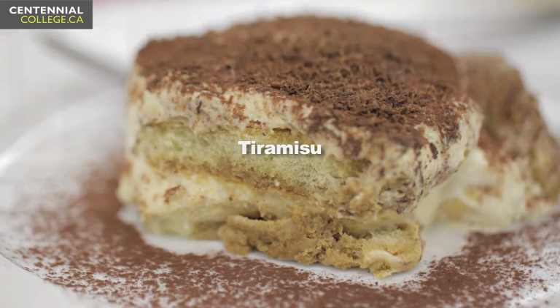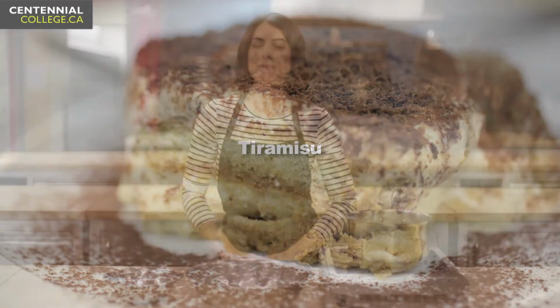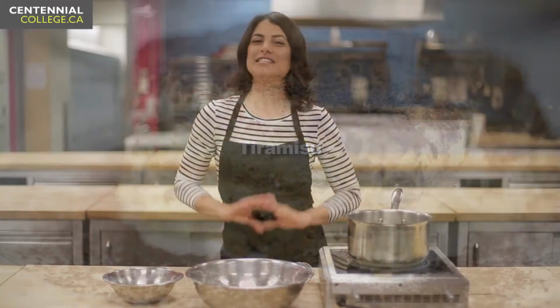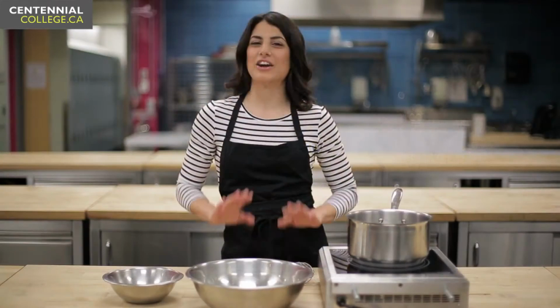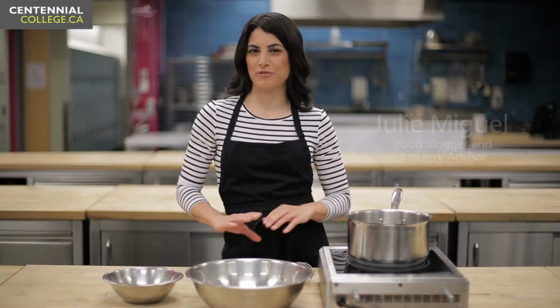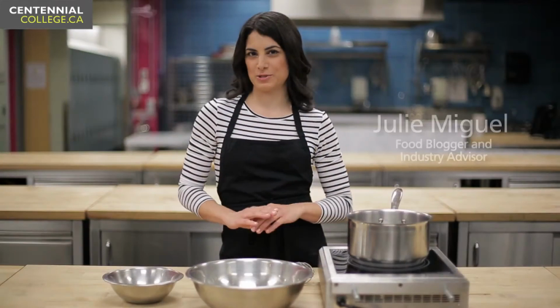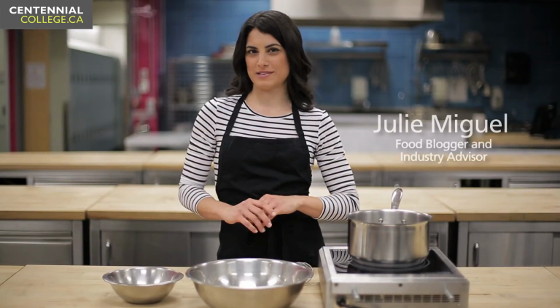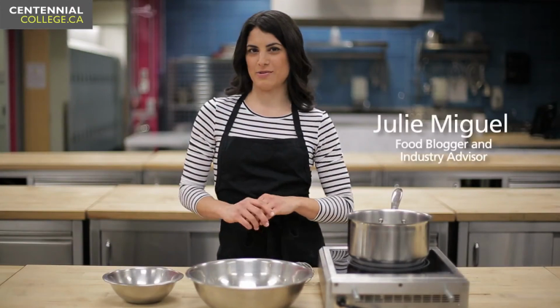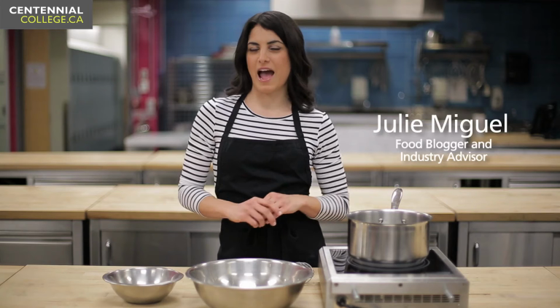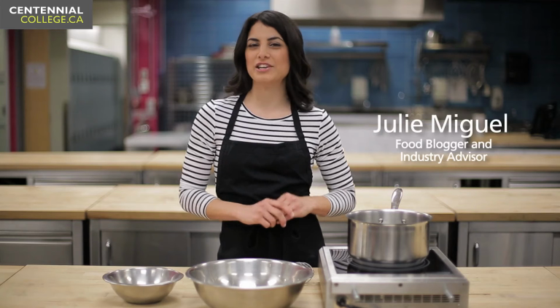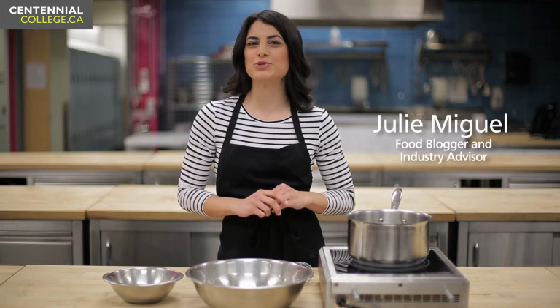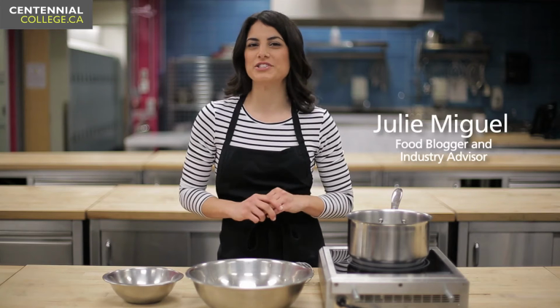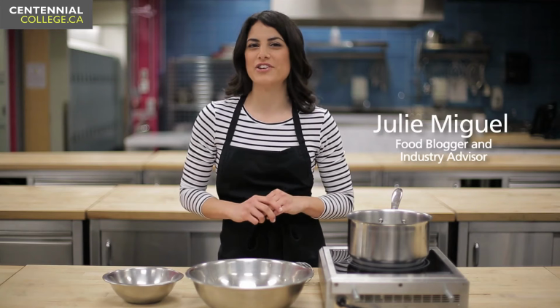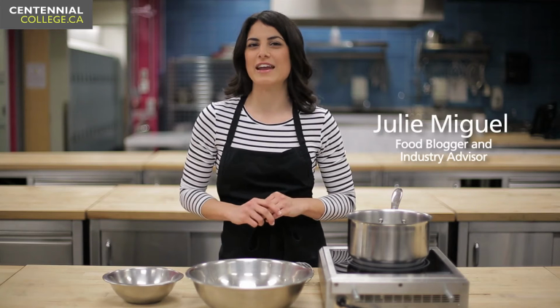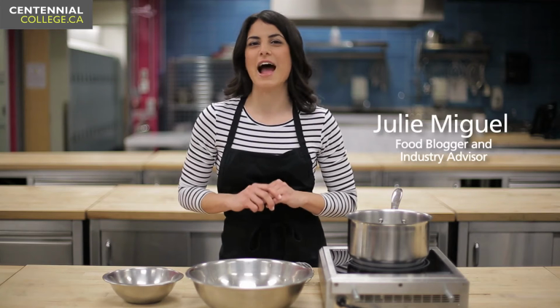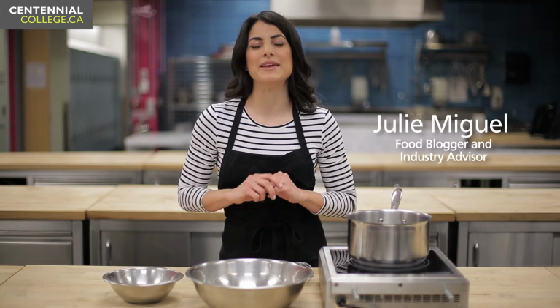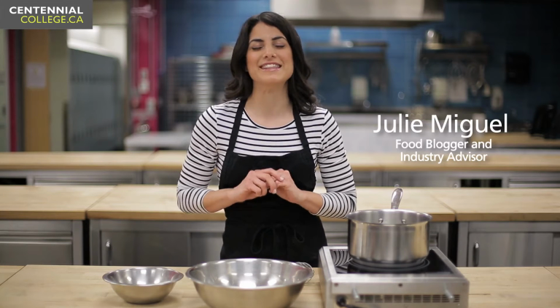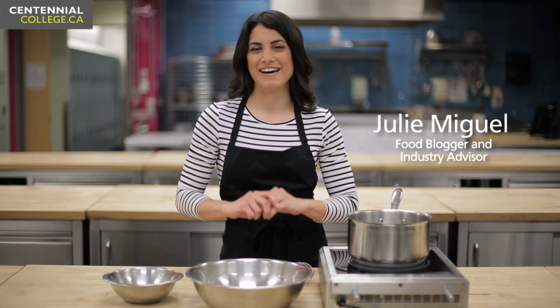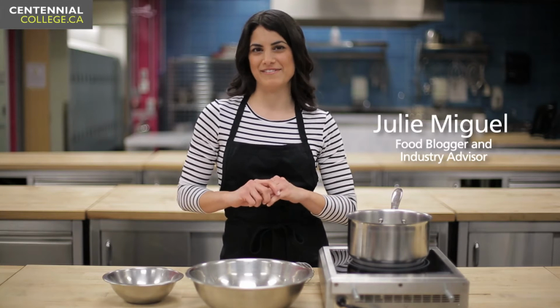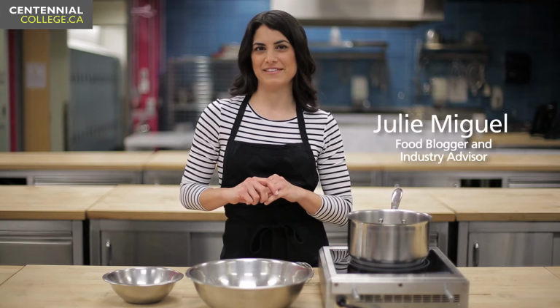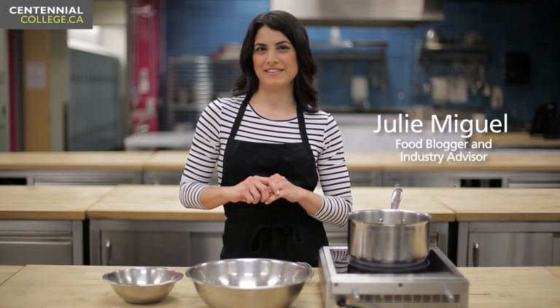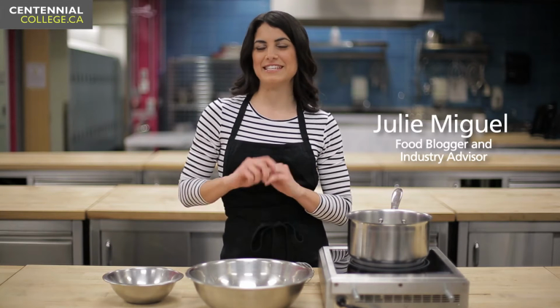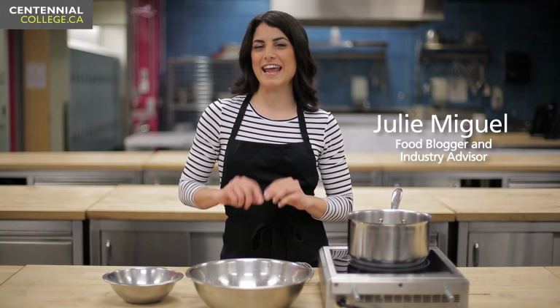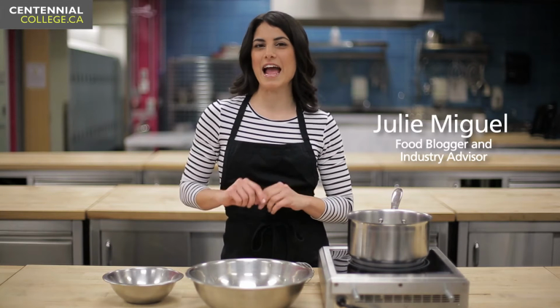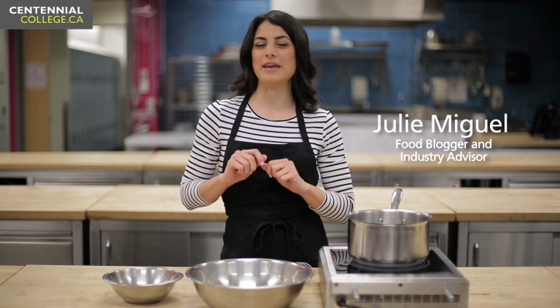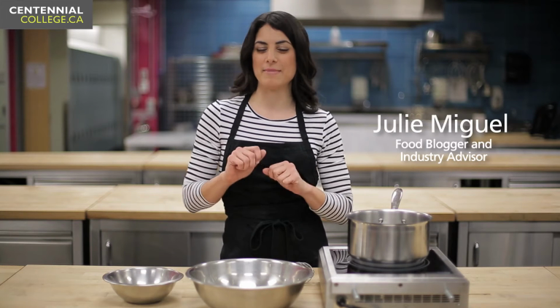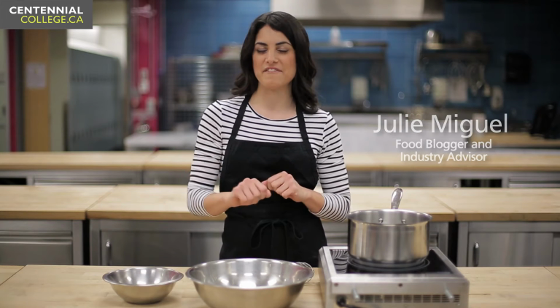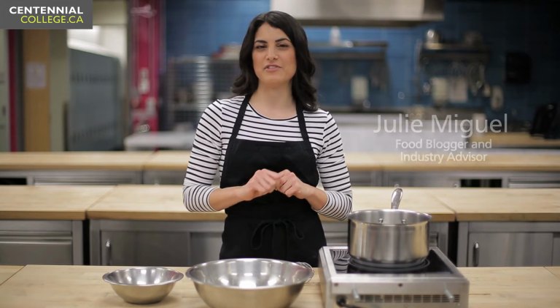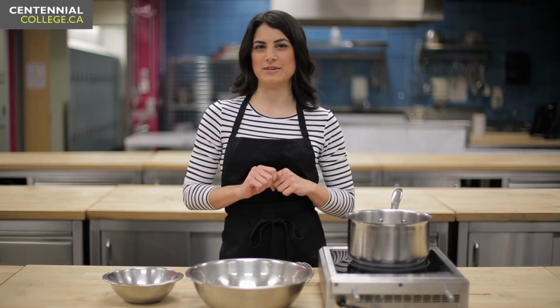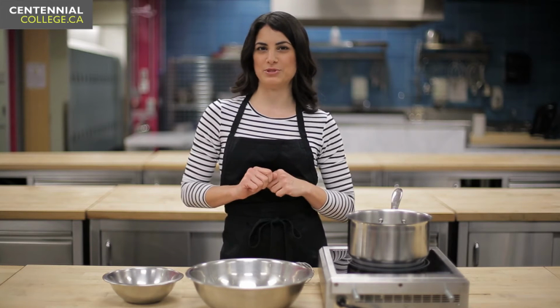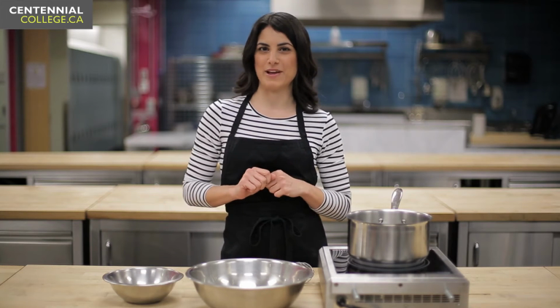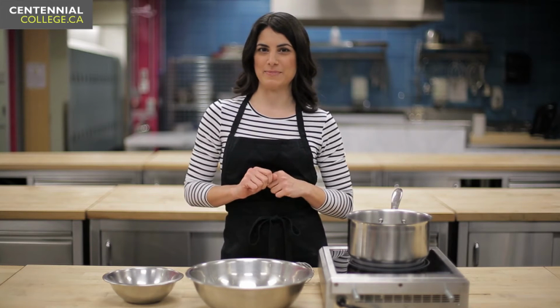I'm a sucker for espresso. Add it to a dessert and I'm in love. Today I'm making my favorite Tiramisu recipe.